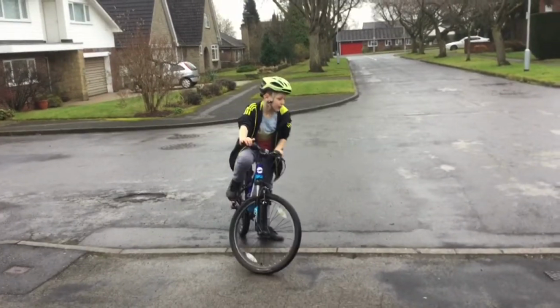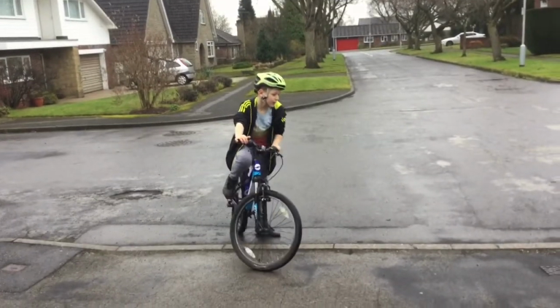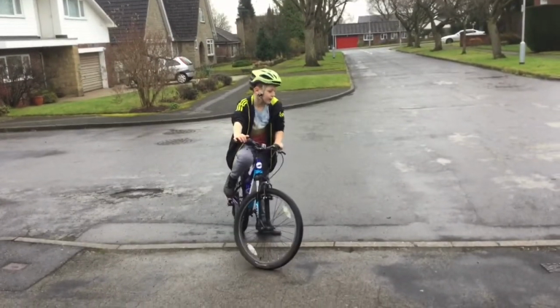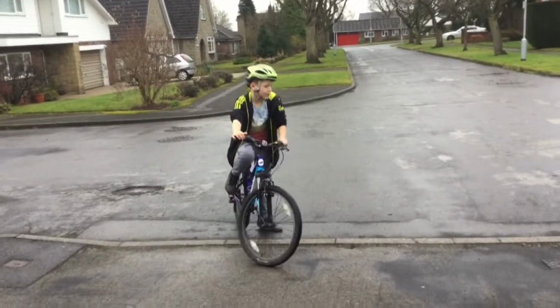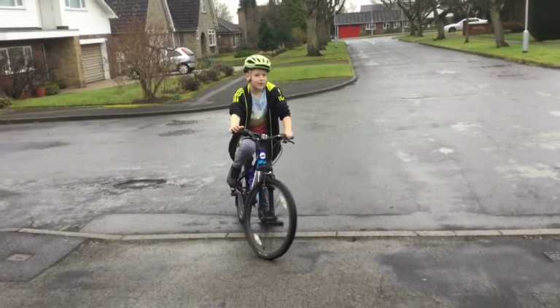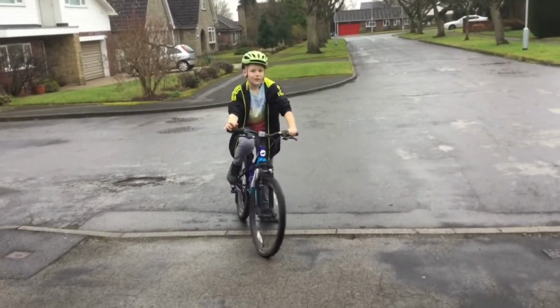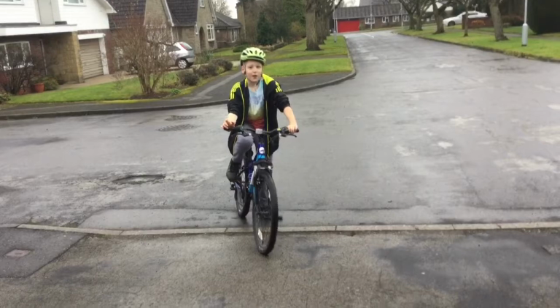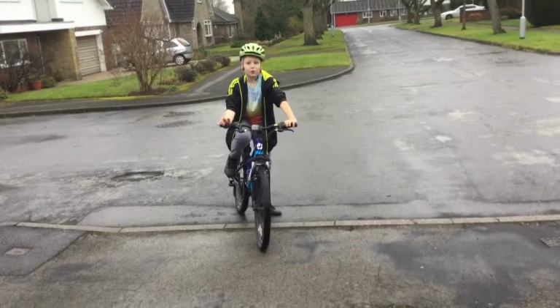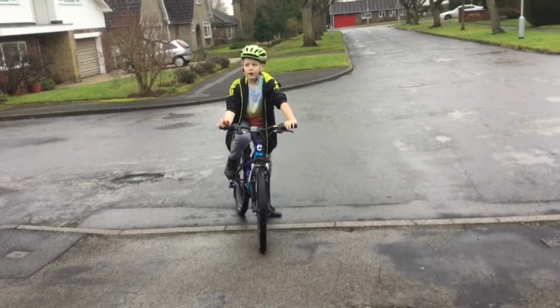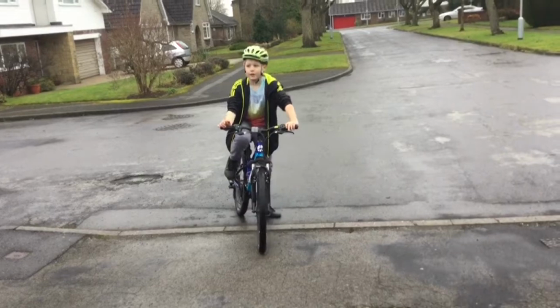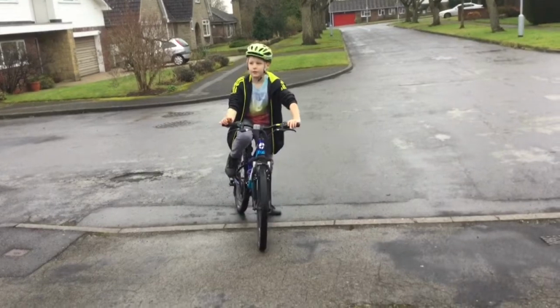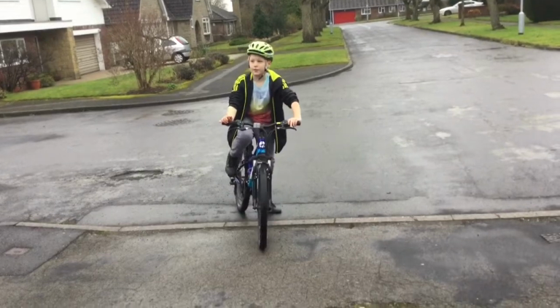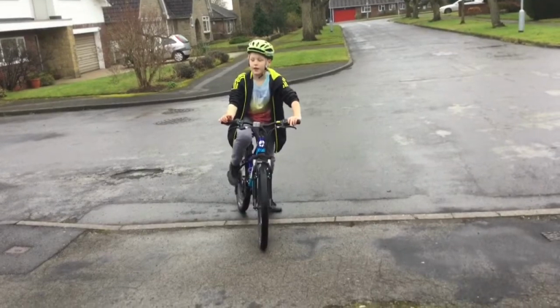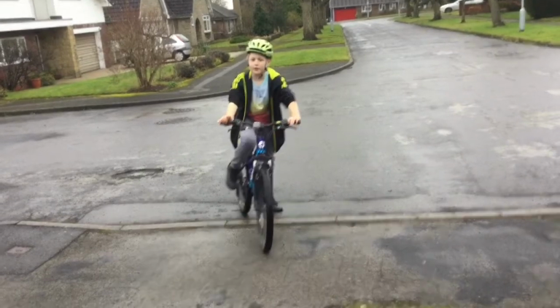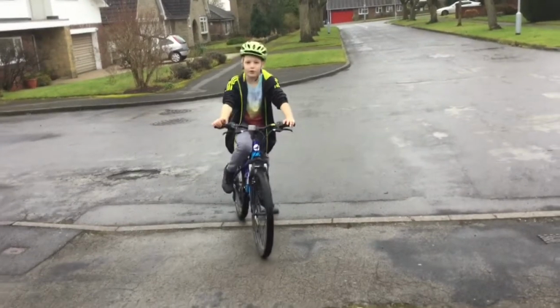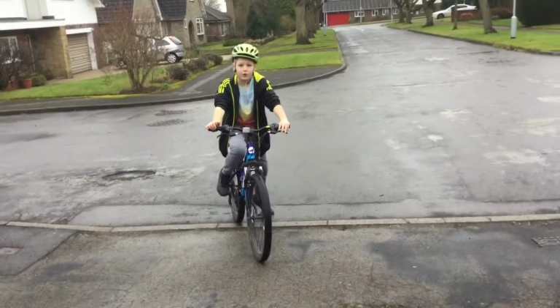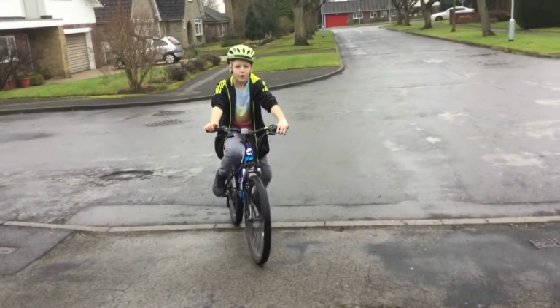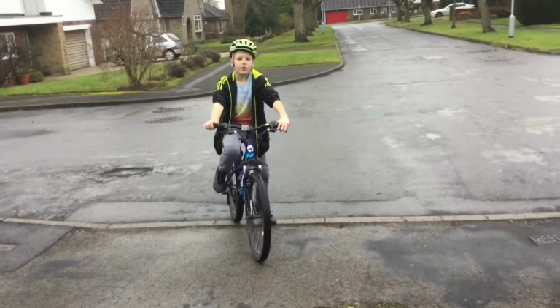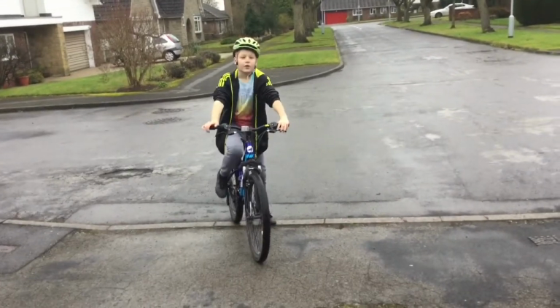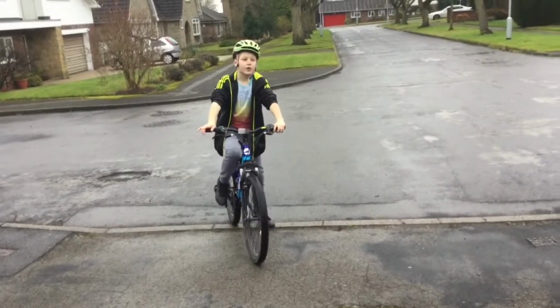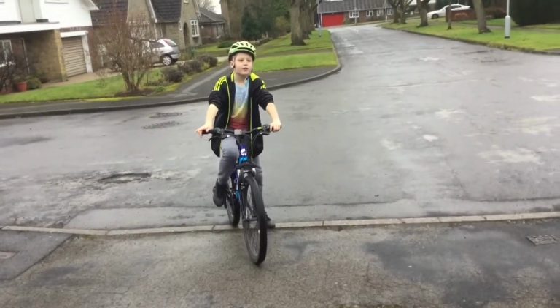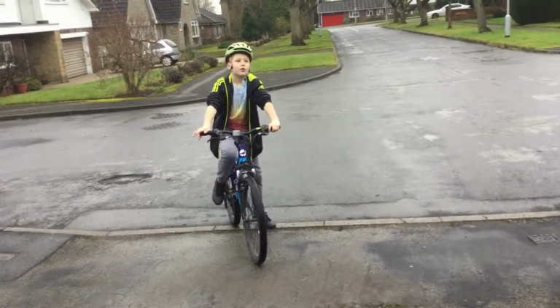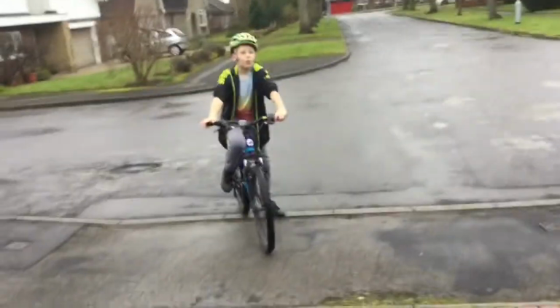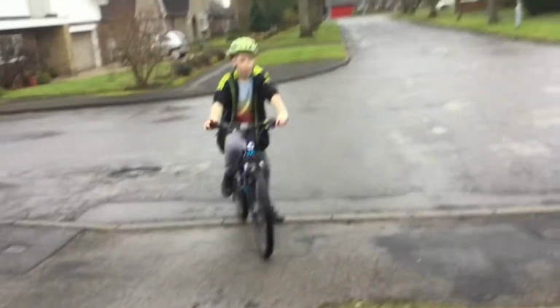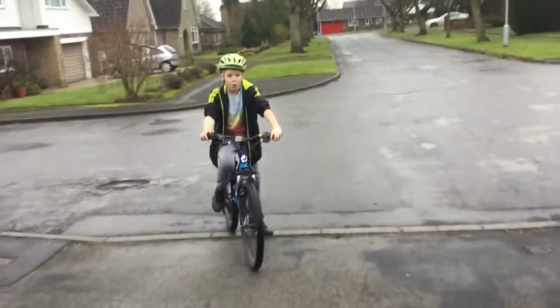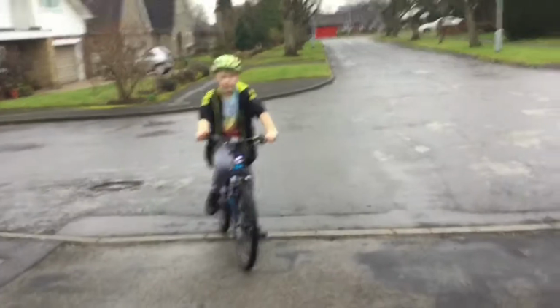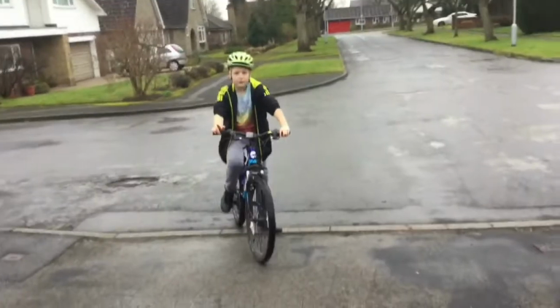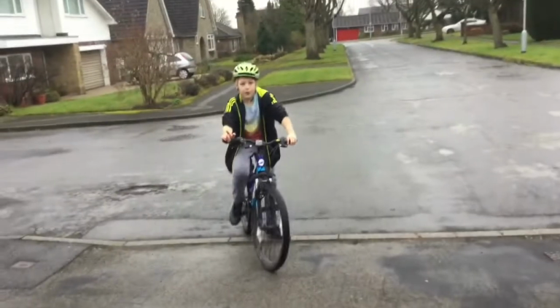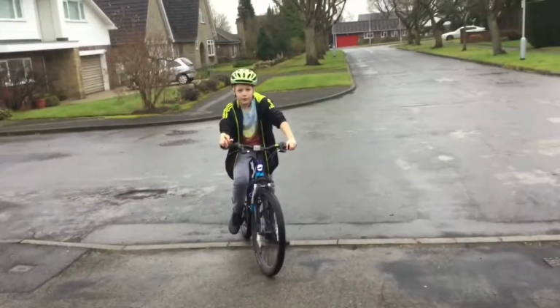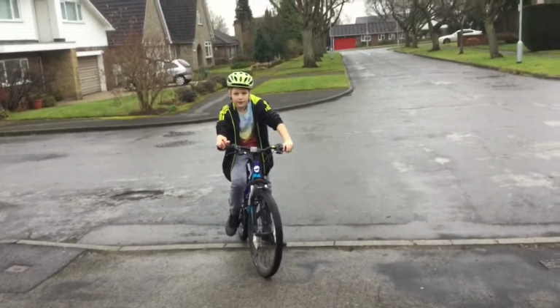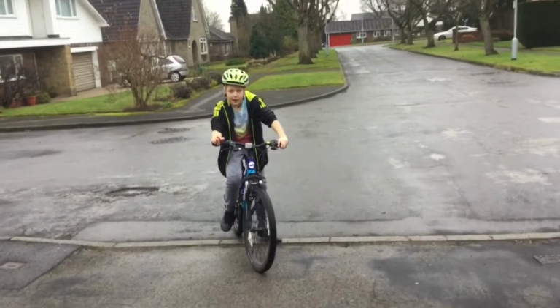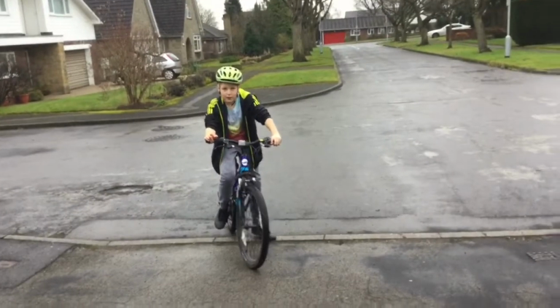If there's a cycle lane when you're cycling, always go in the cycle lane.